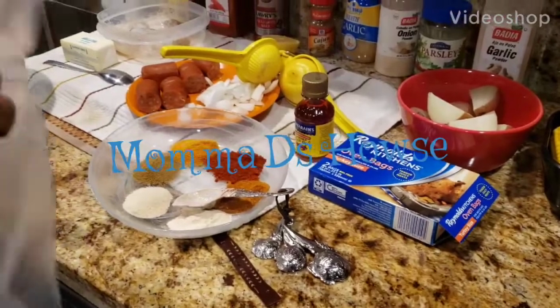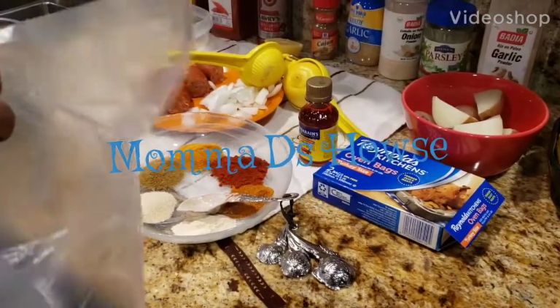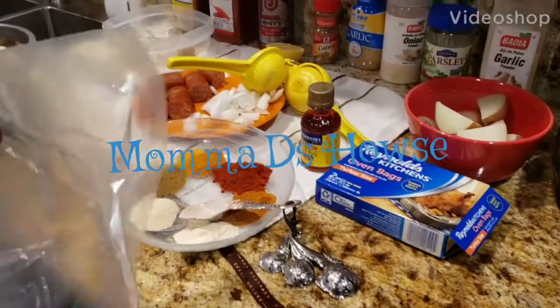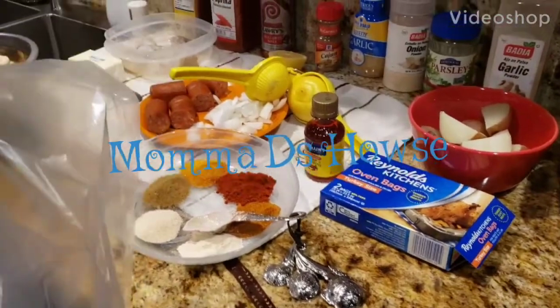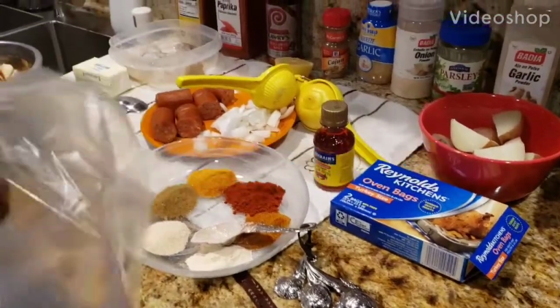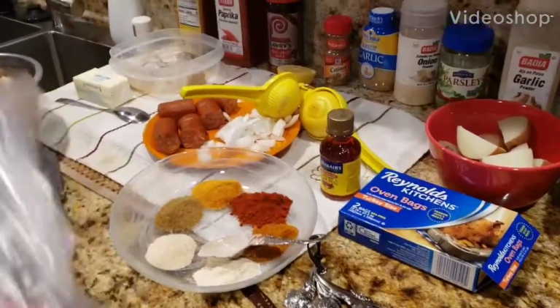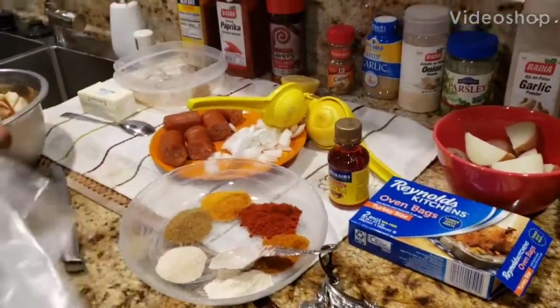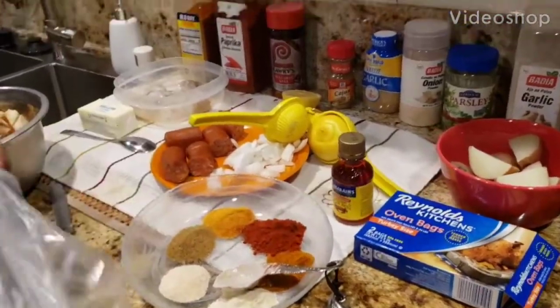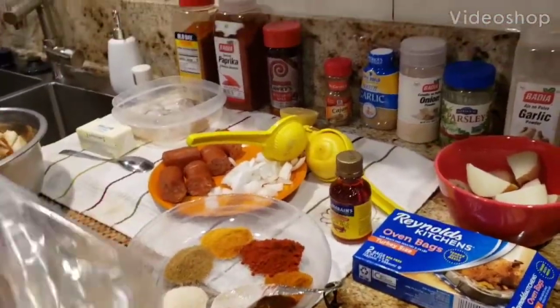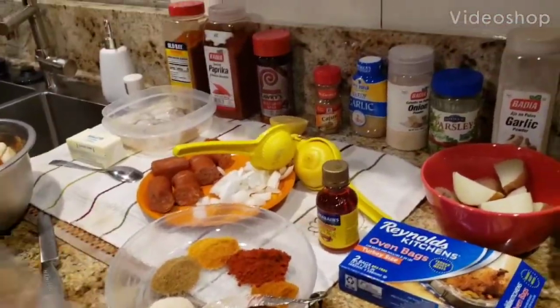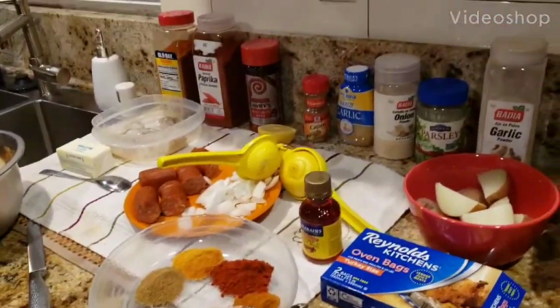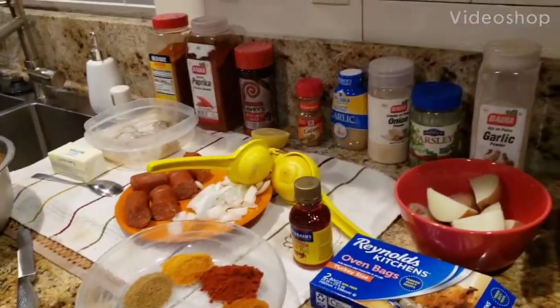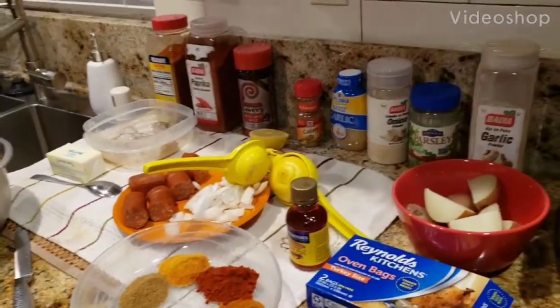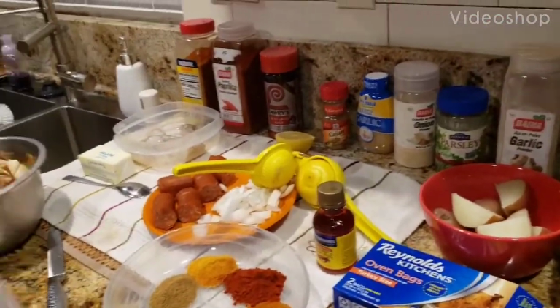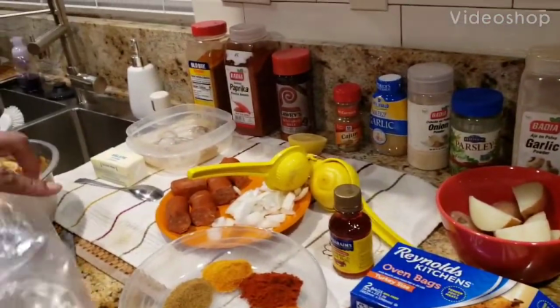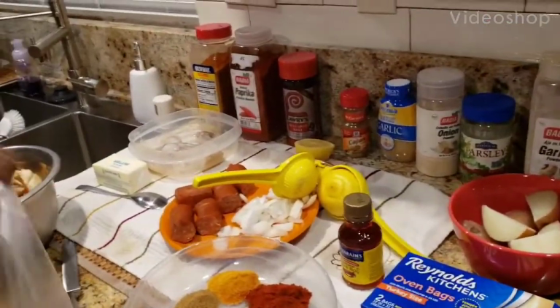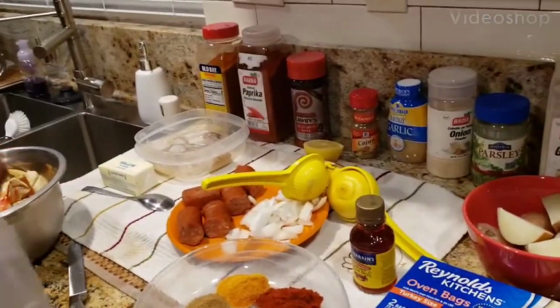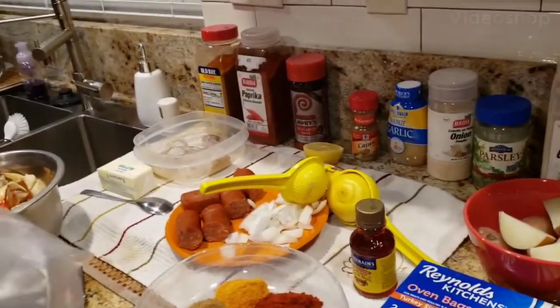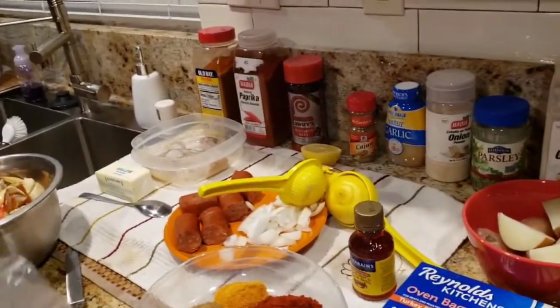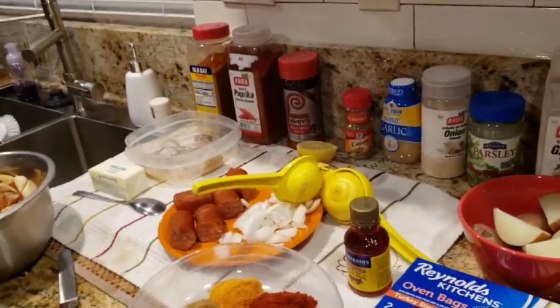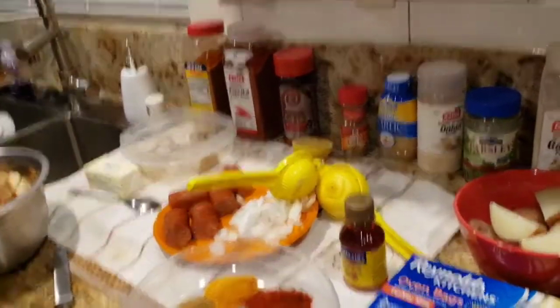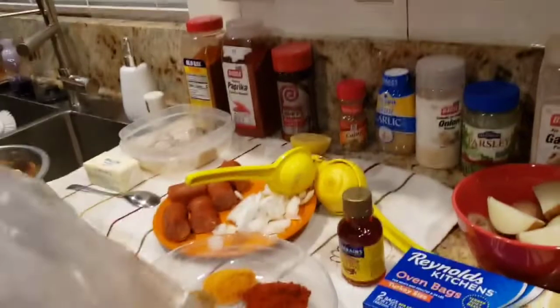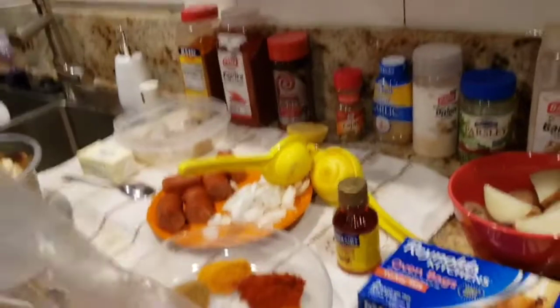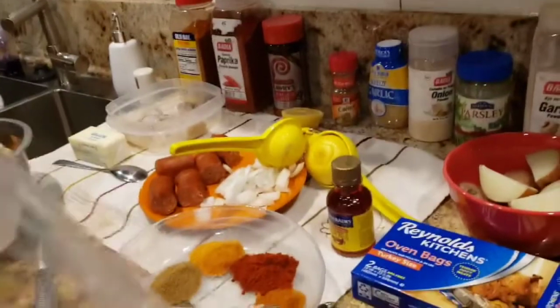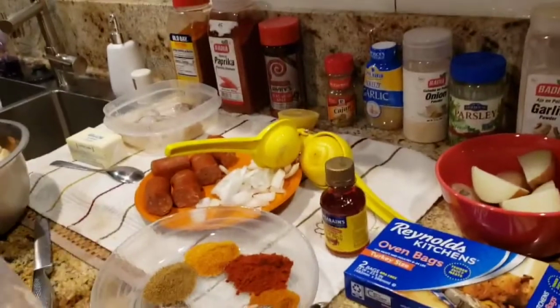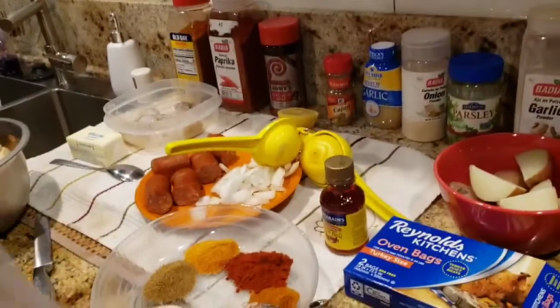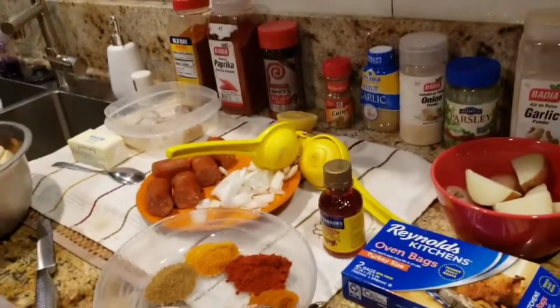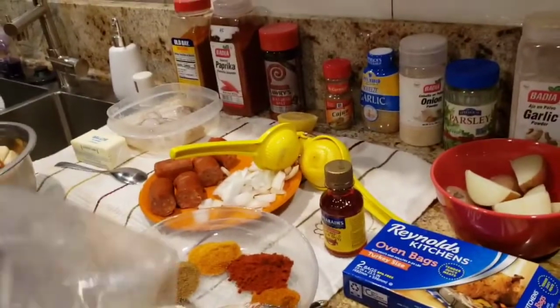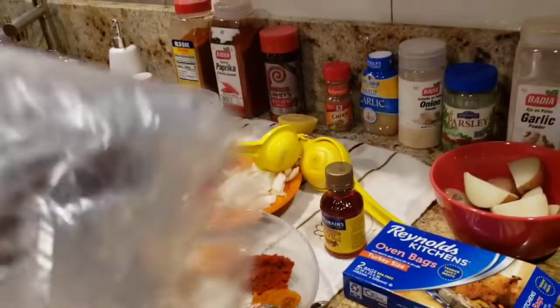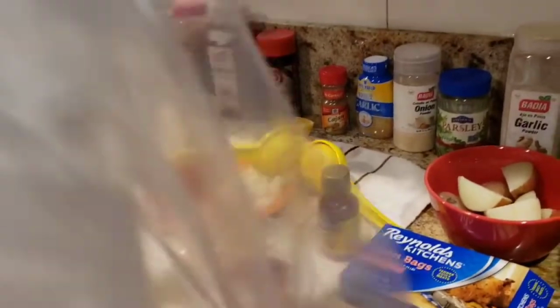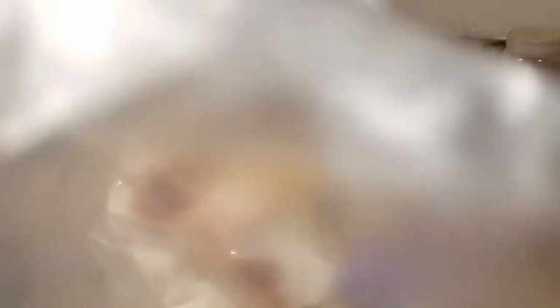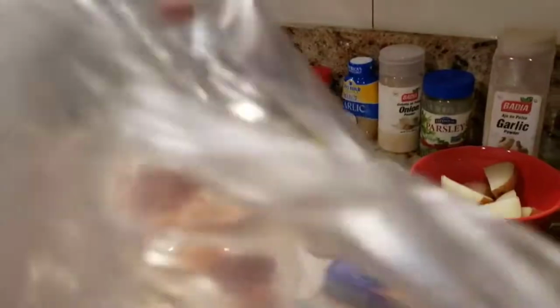Hi everyone, welcome to Mama G's house. Today I'm going to show you how to make a seafood bowl and a bag.